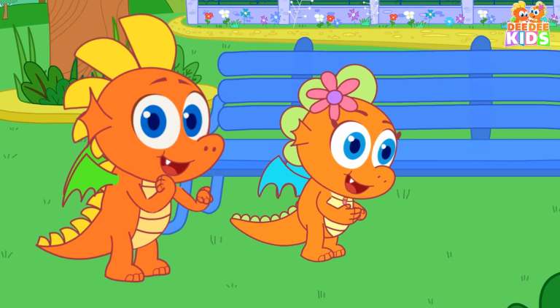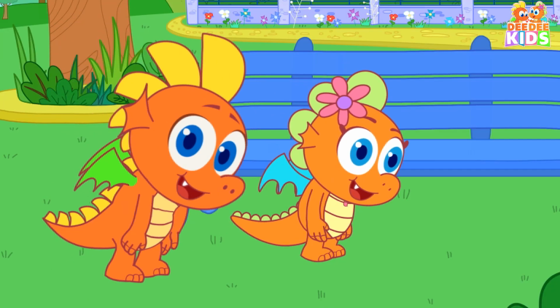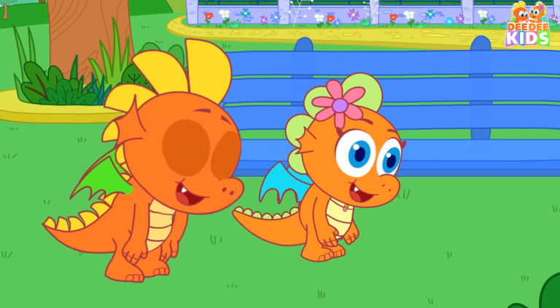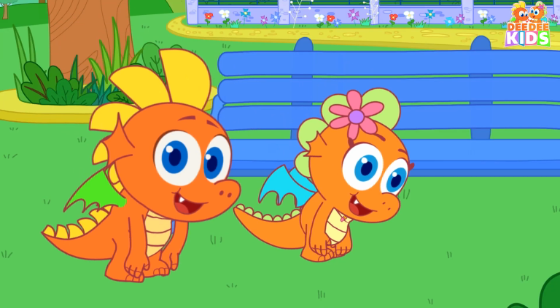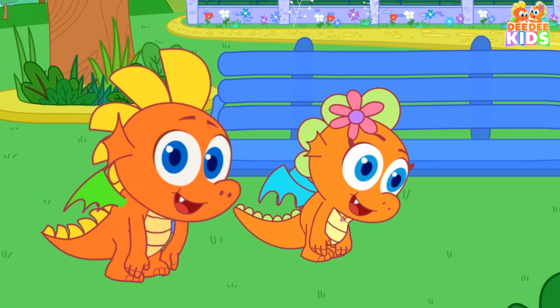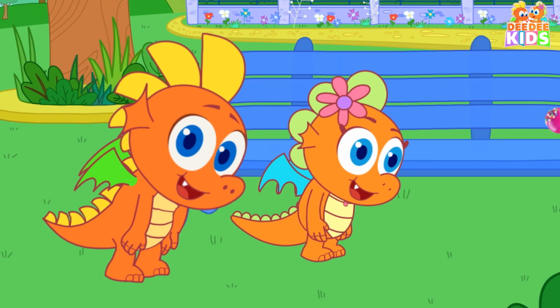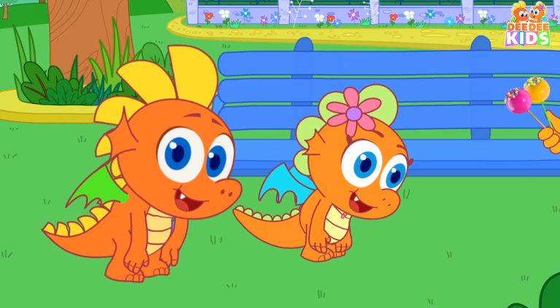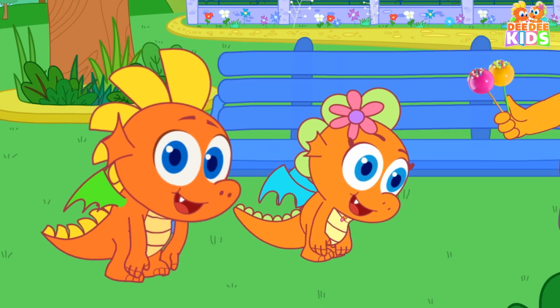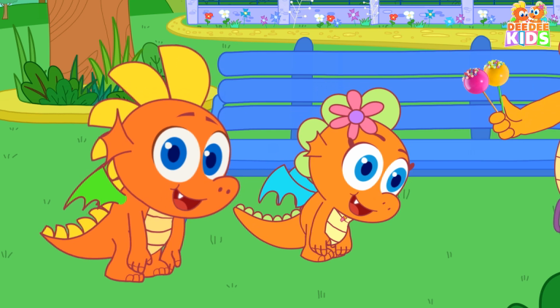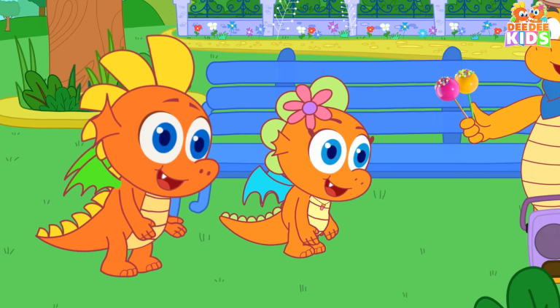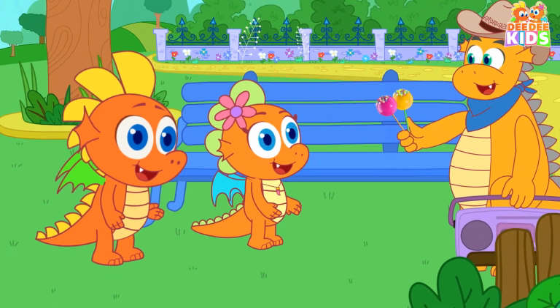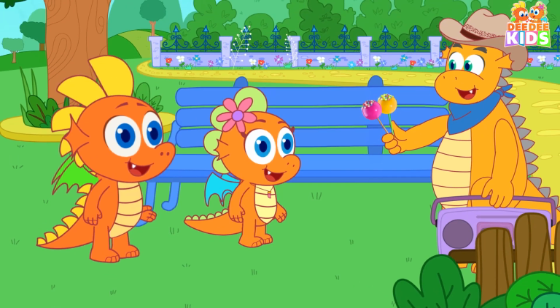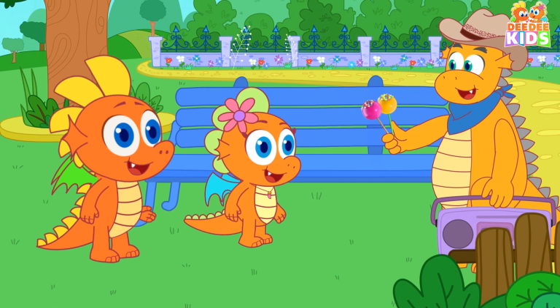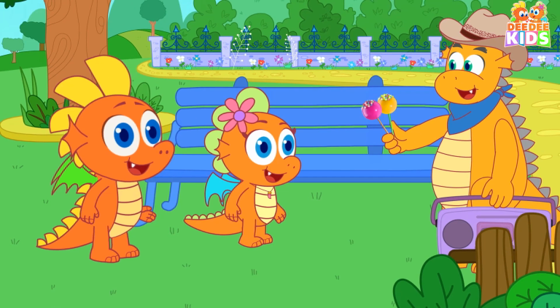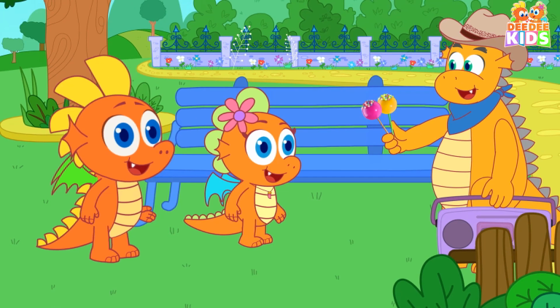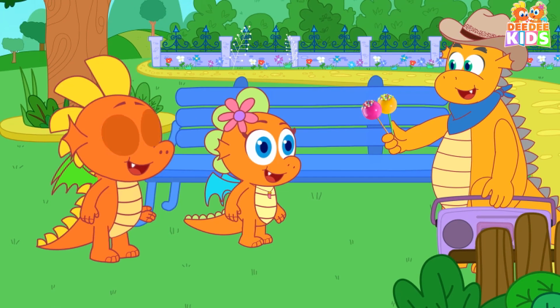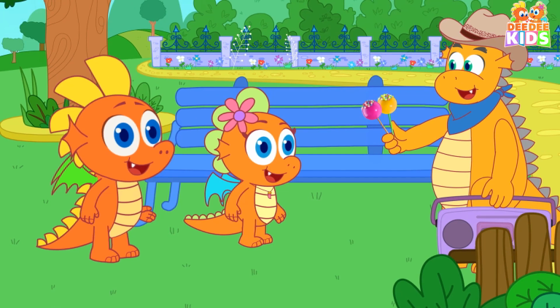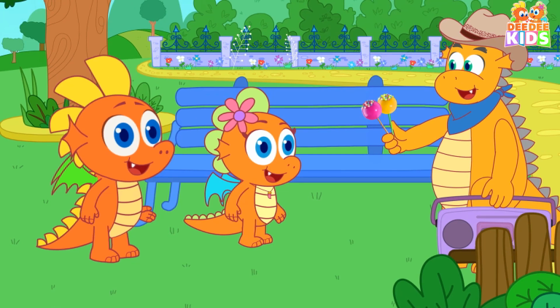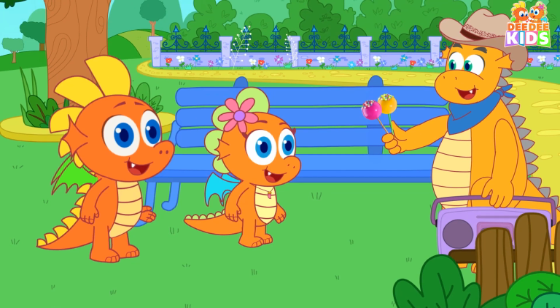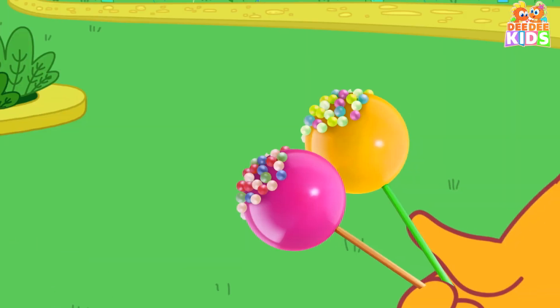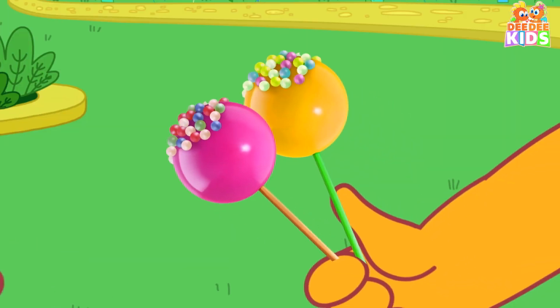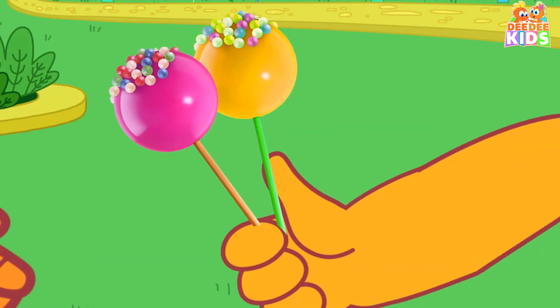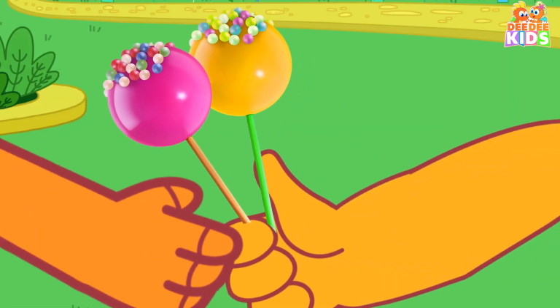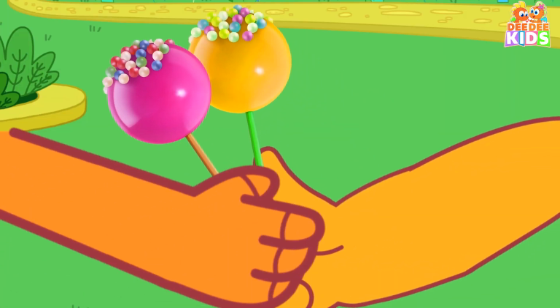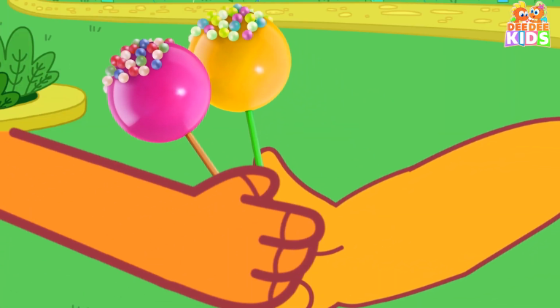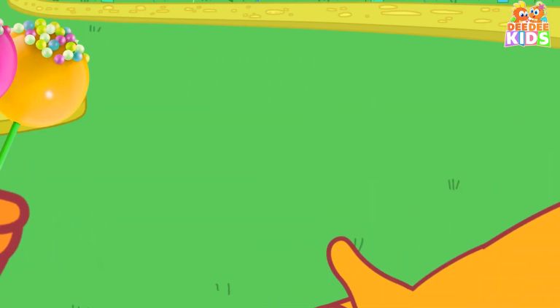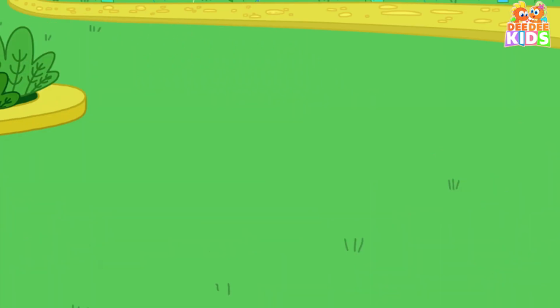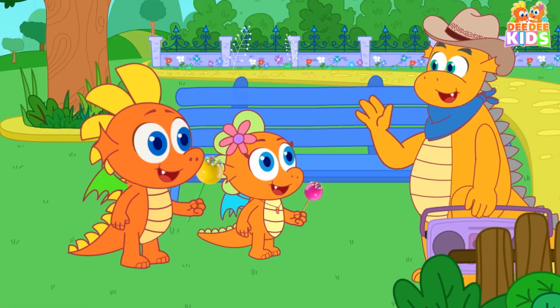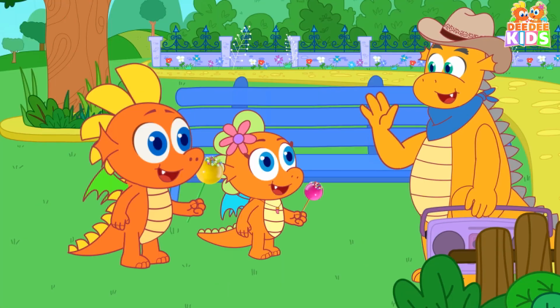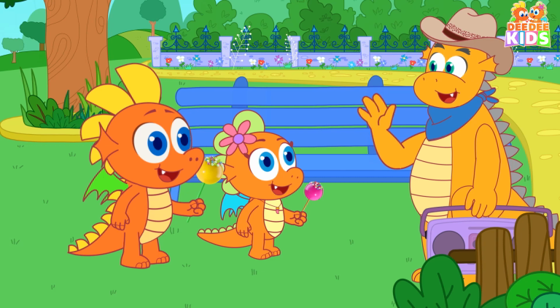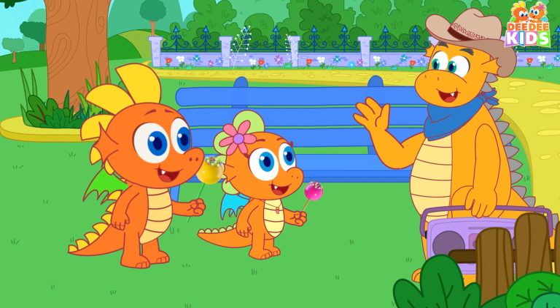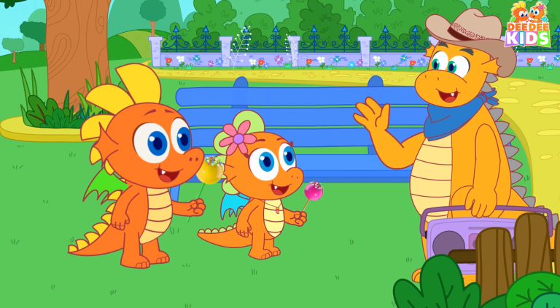Head, shoulders, knees and toes, knees and toes. Thank you! Bye-bye!